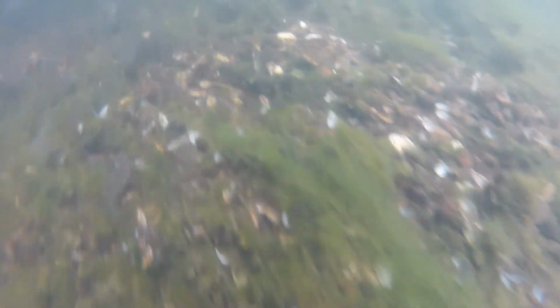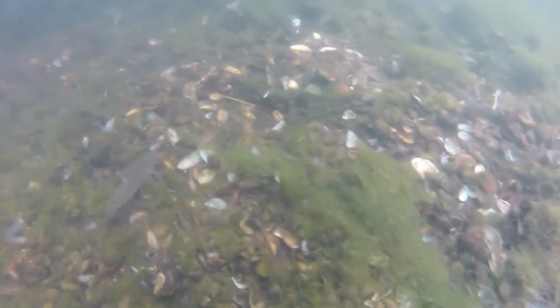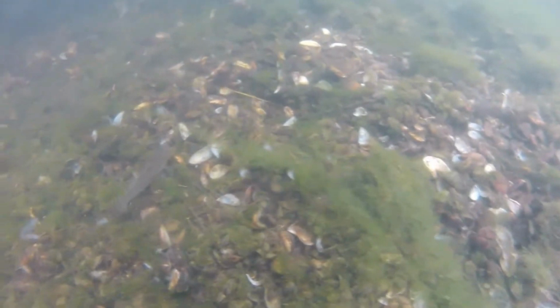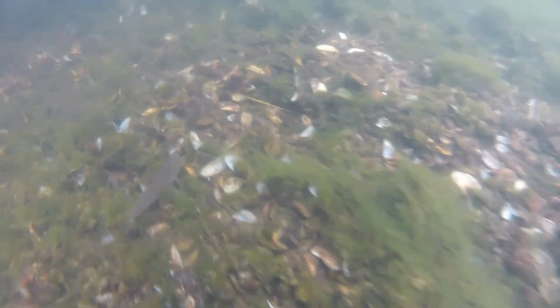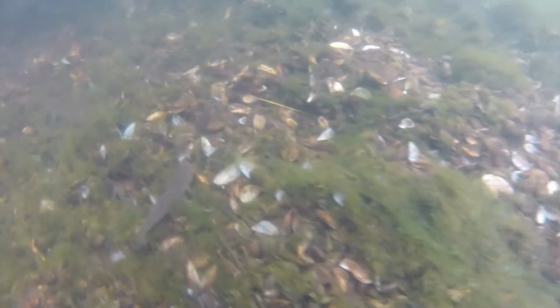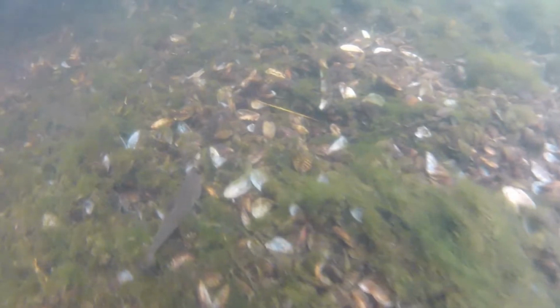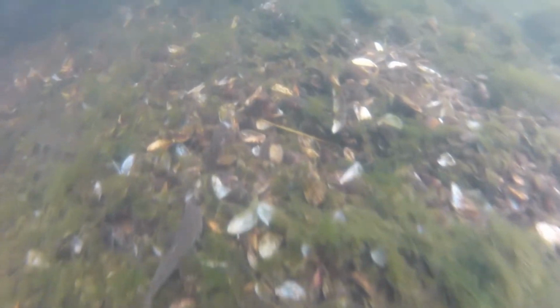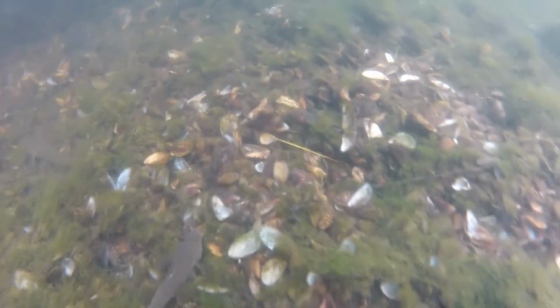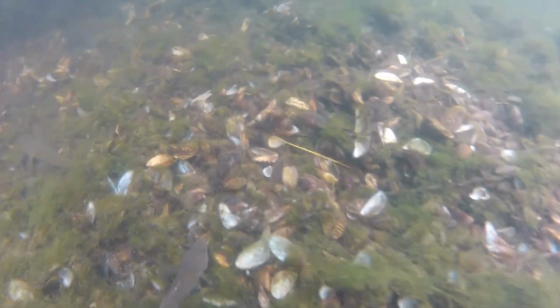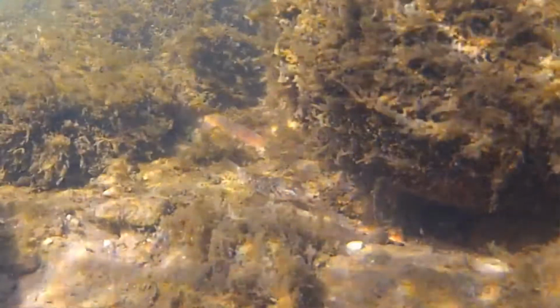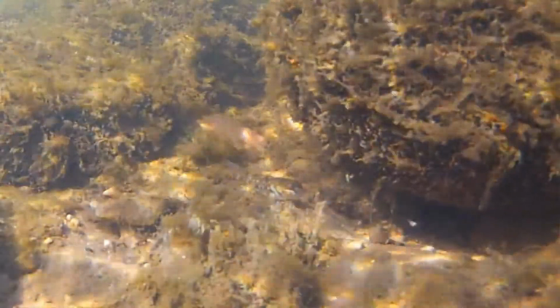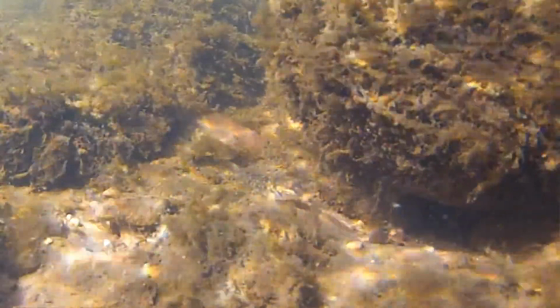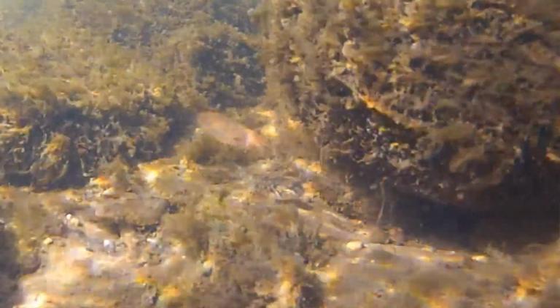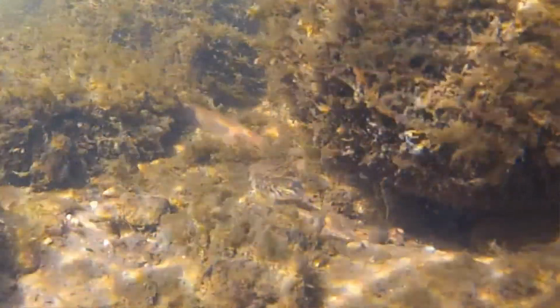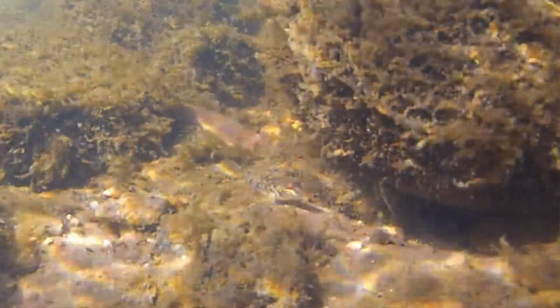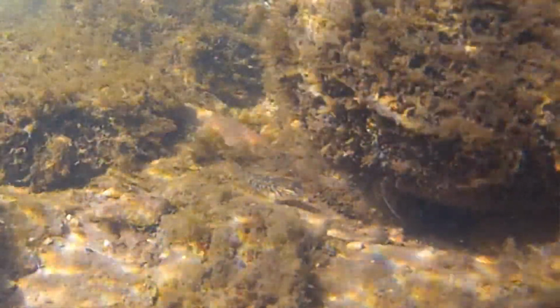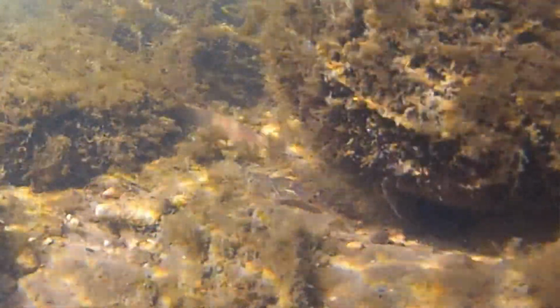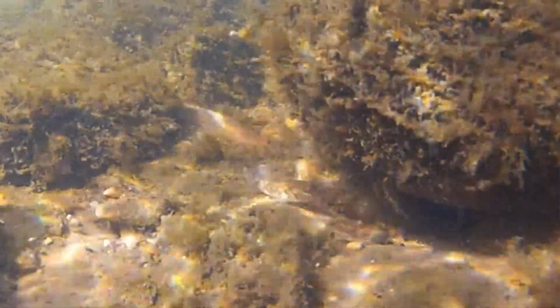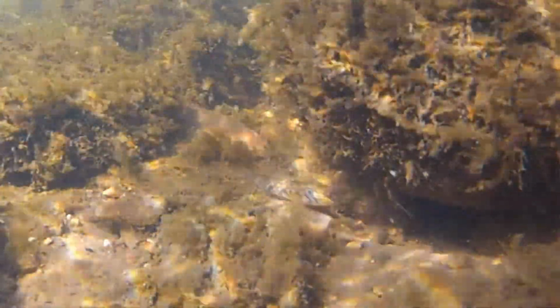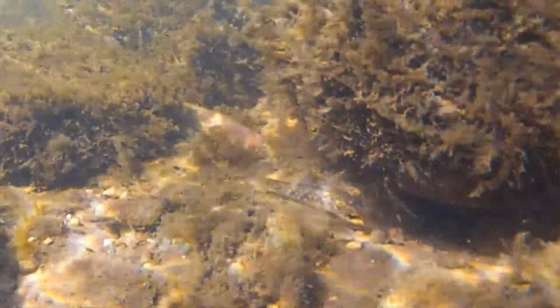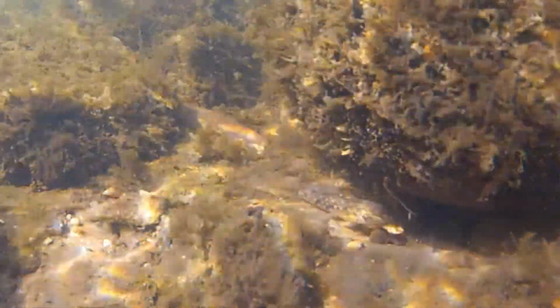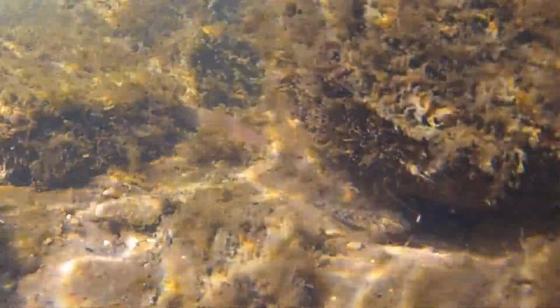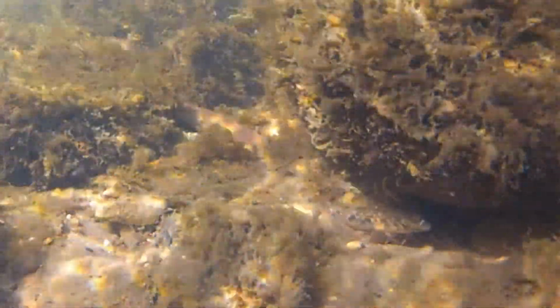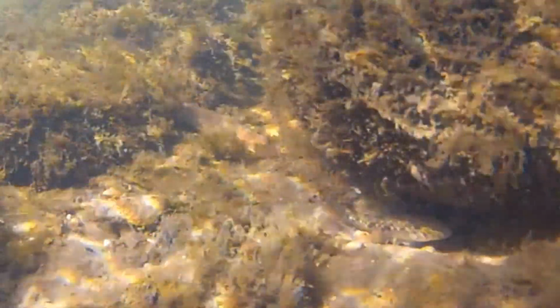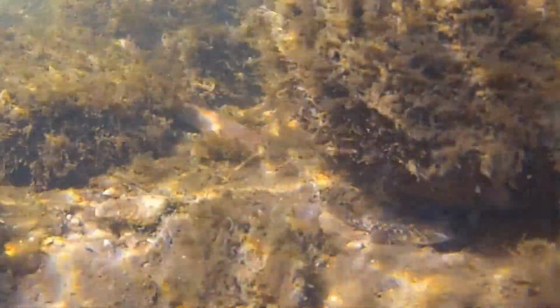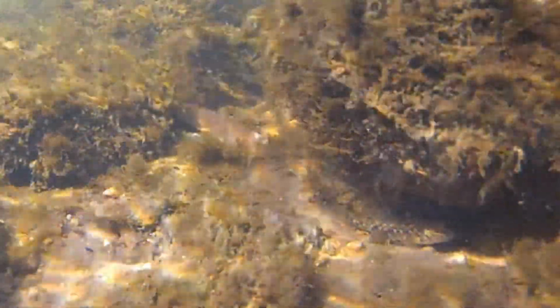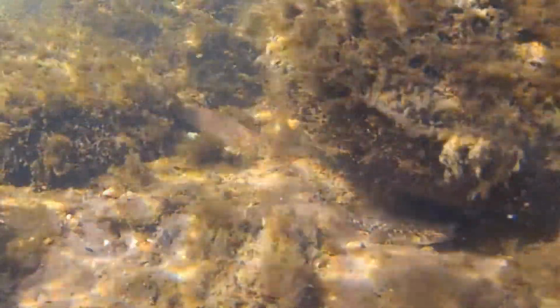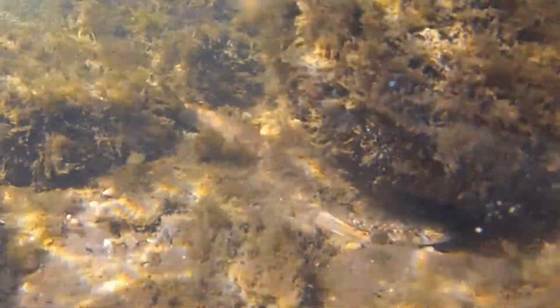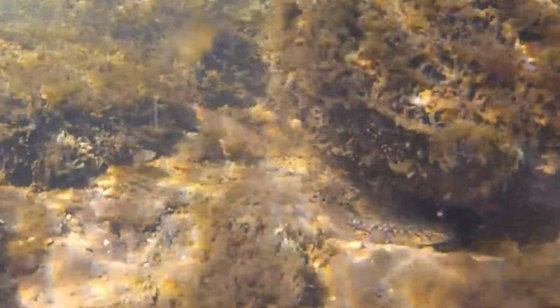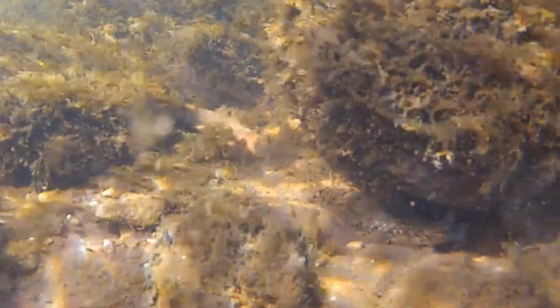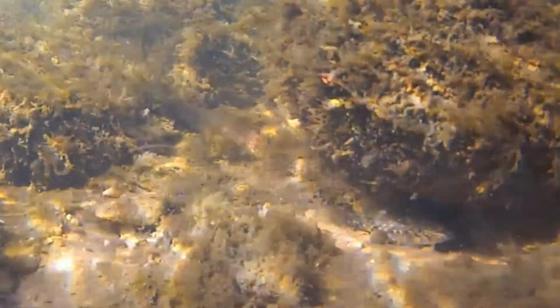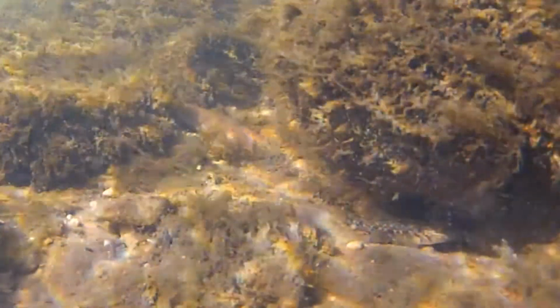These mussels are eaten by another invasive species, the round goby. Gobies now provide an important source of food for some predator species.